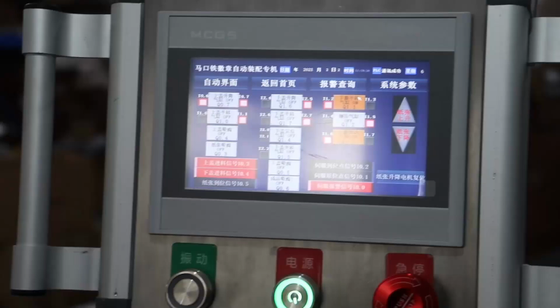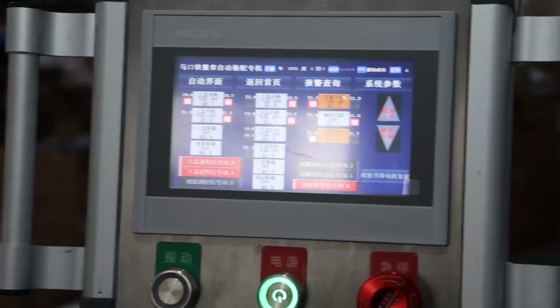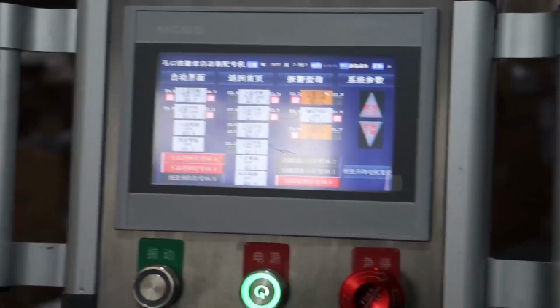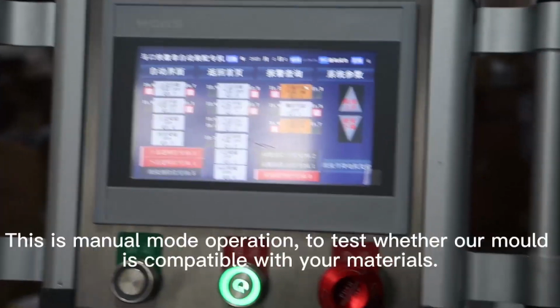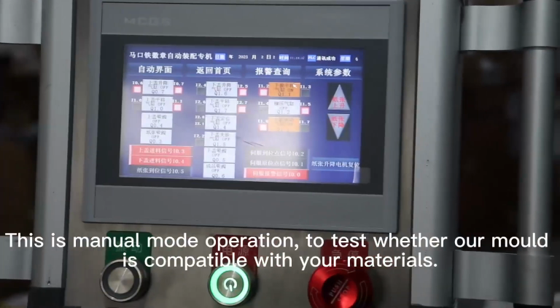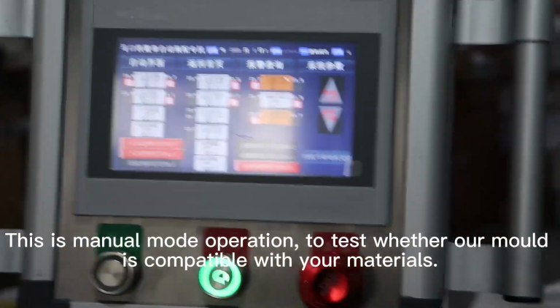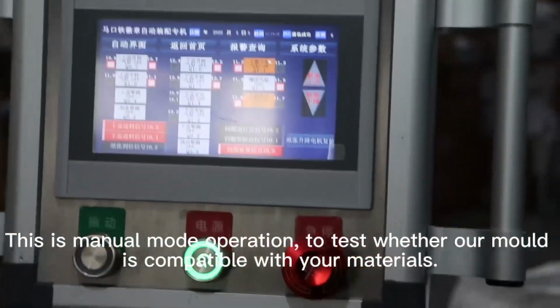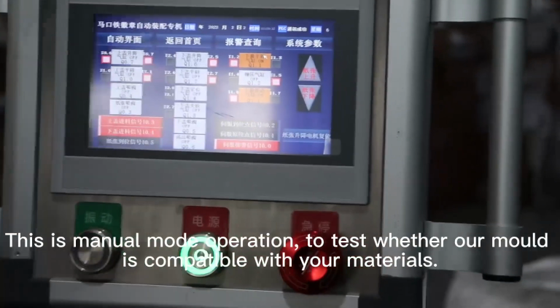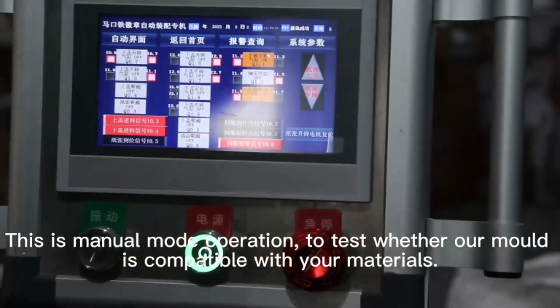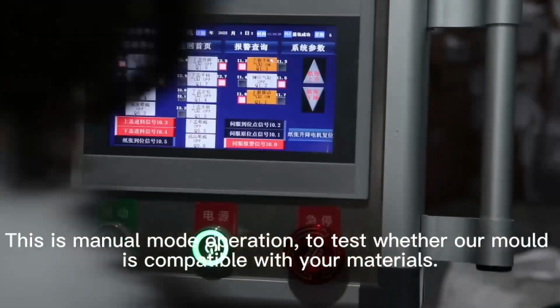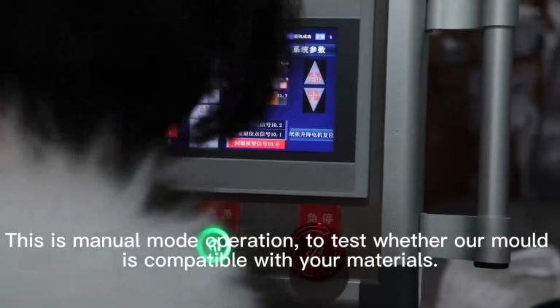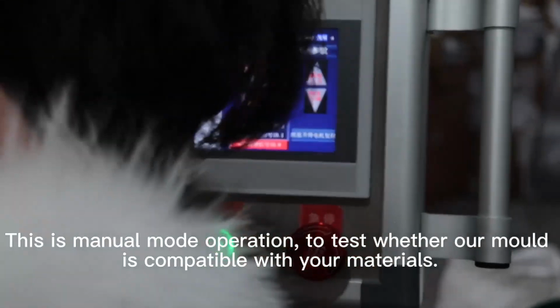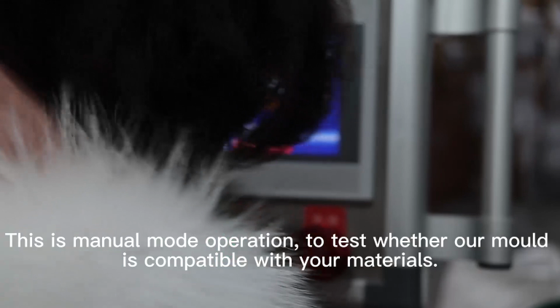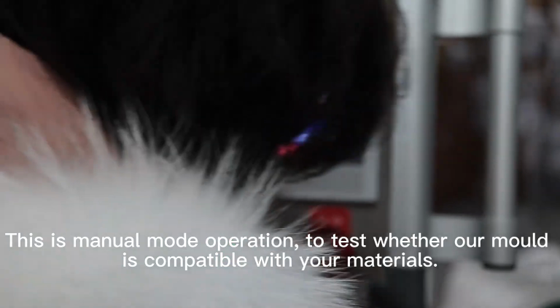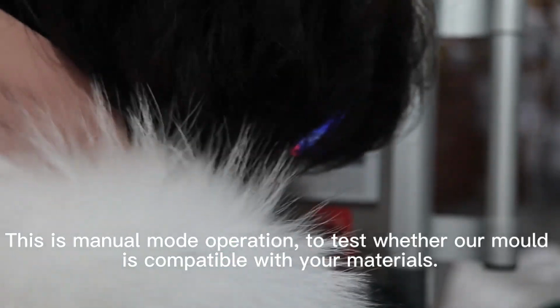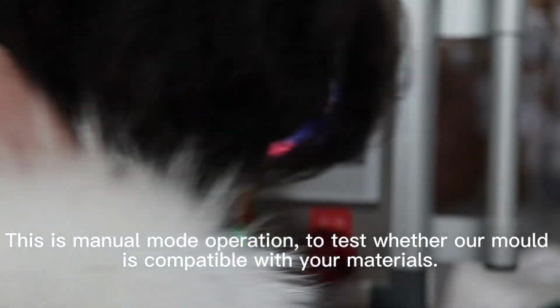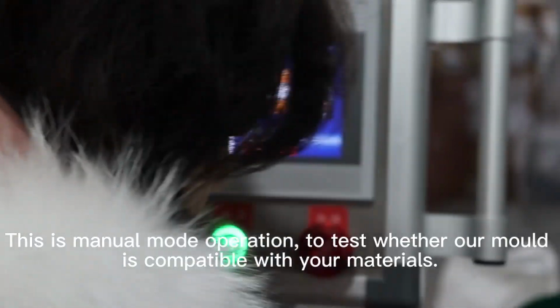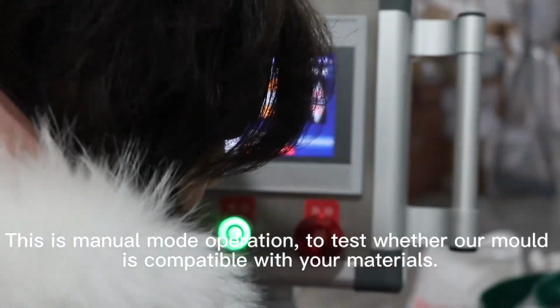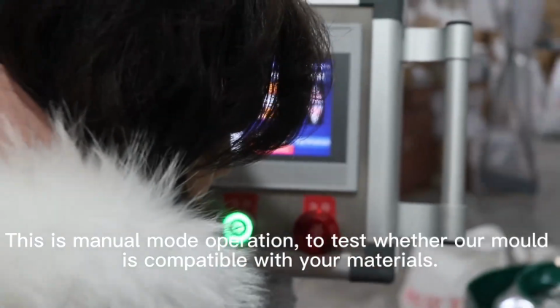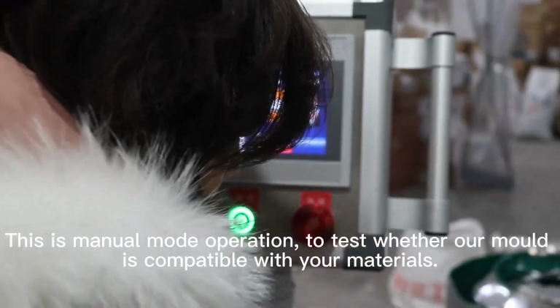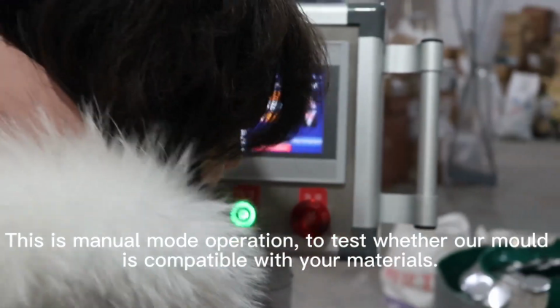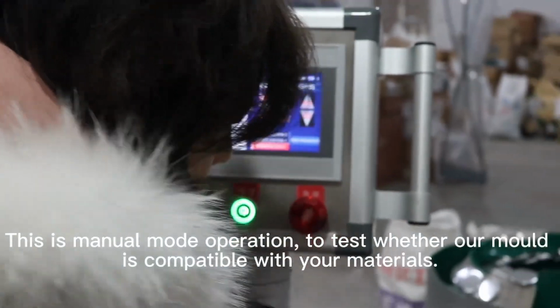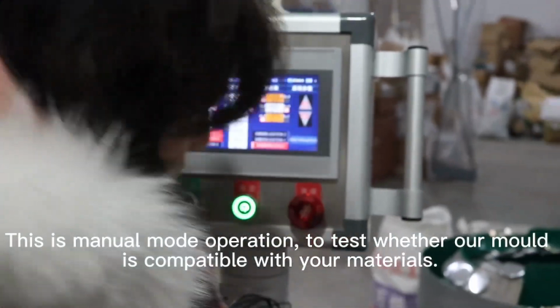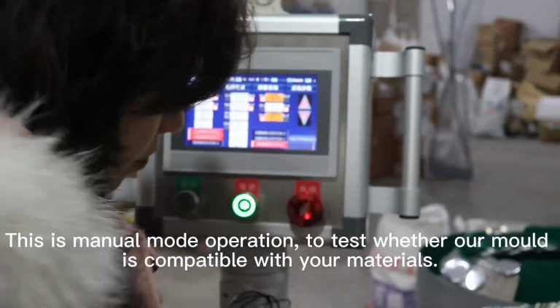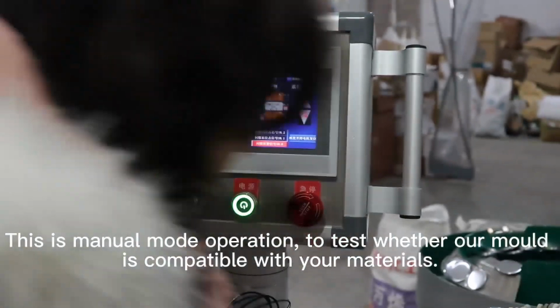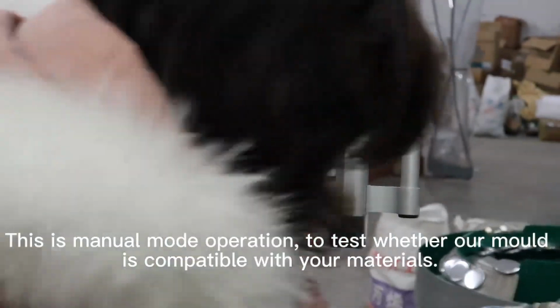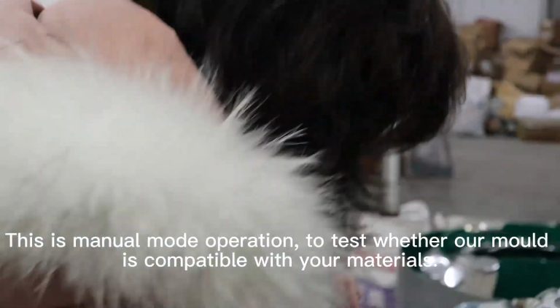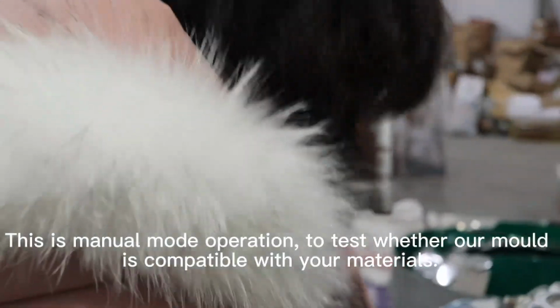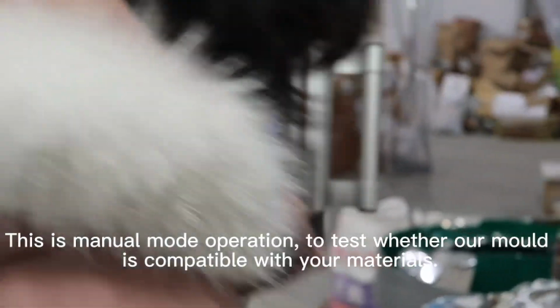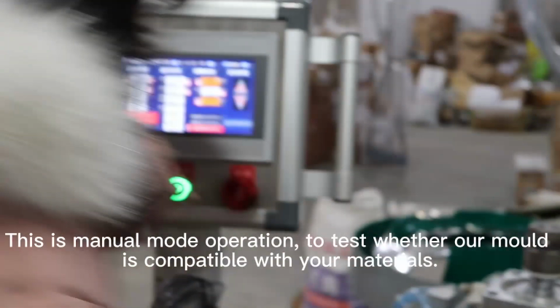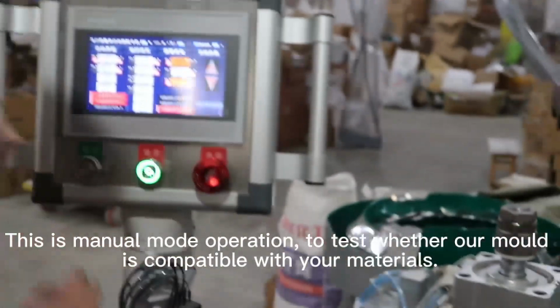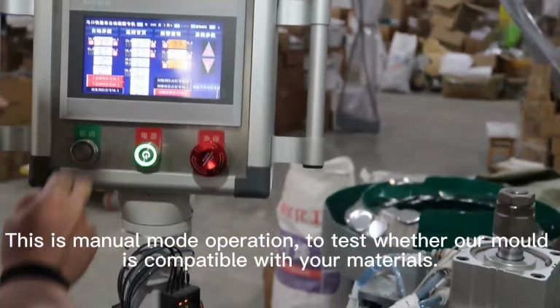This is manual mode operation to test whether our mode is compatible with your materials.